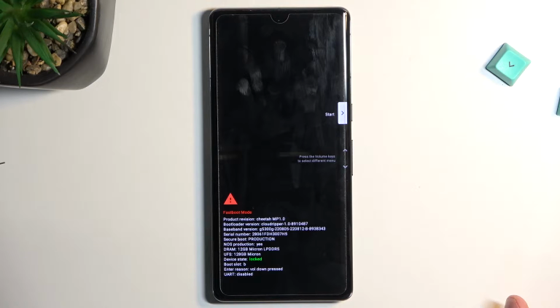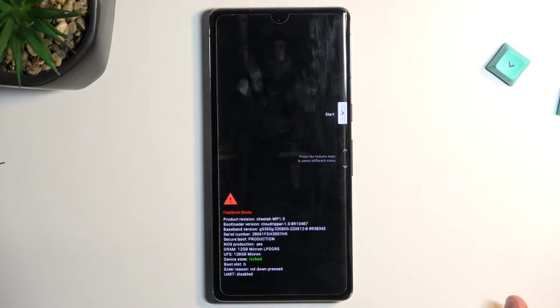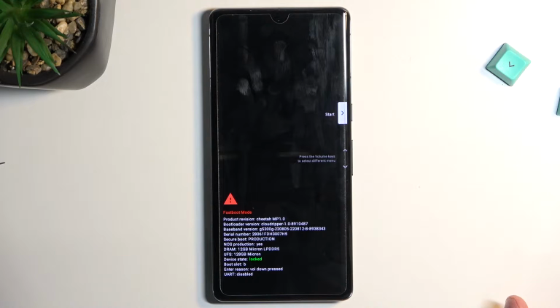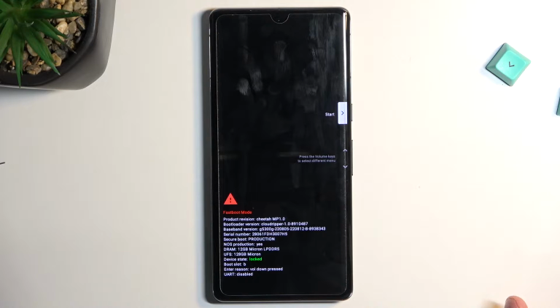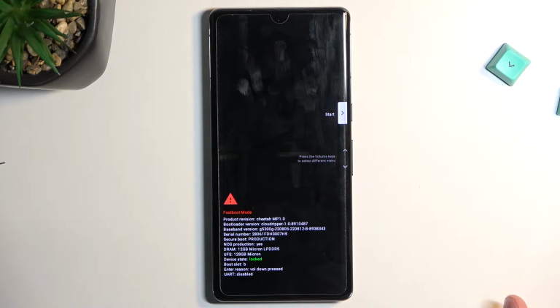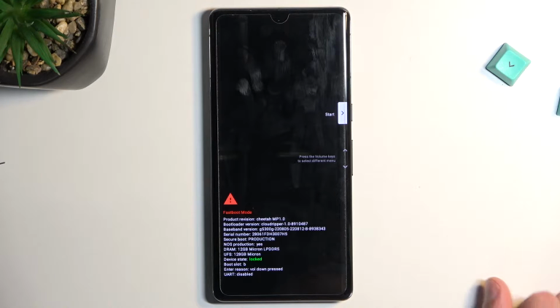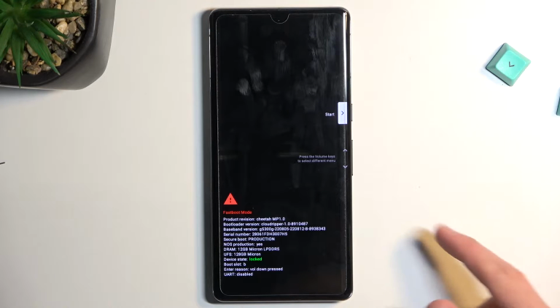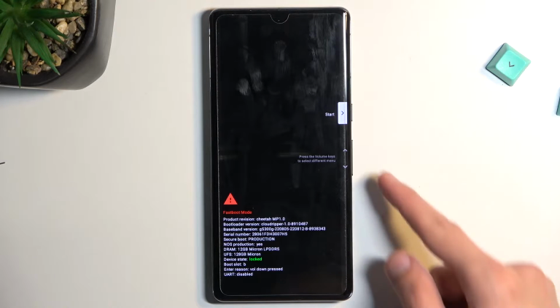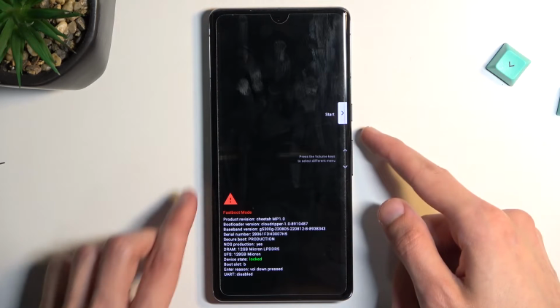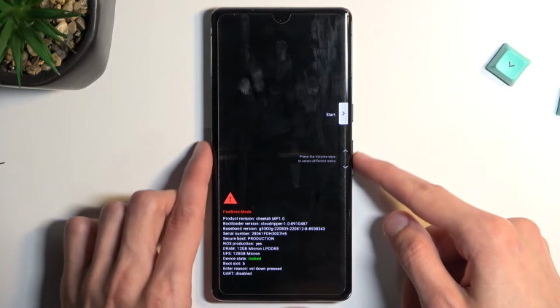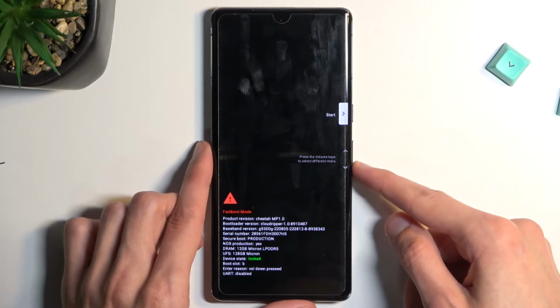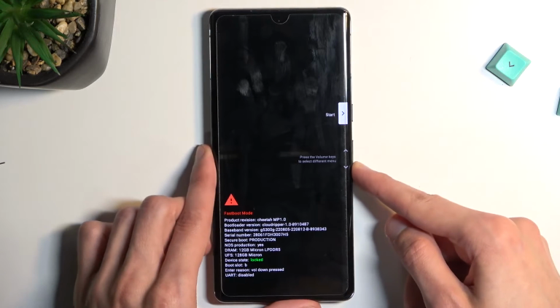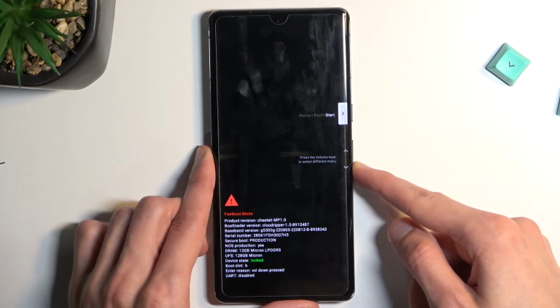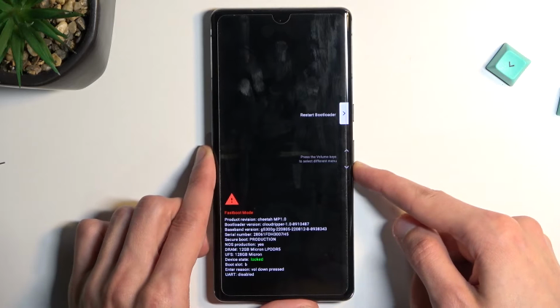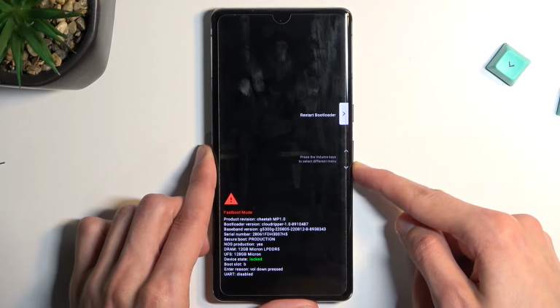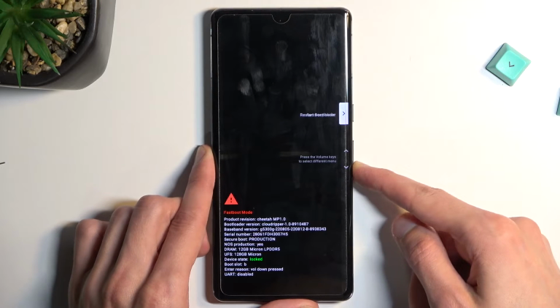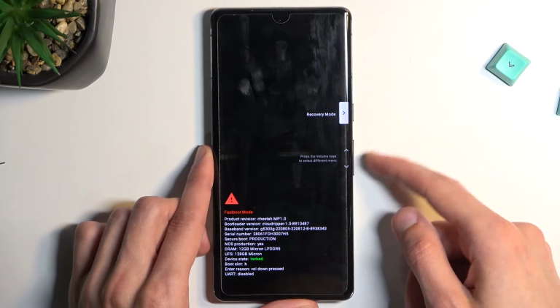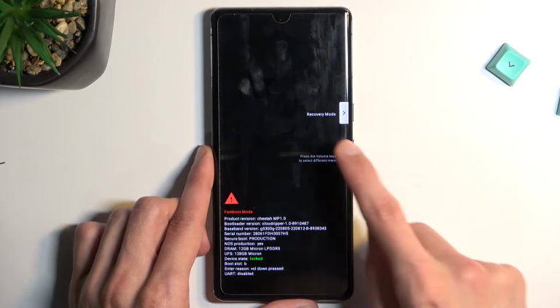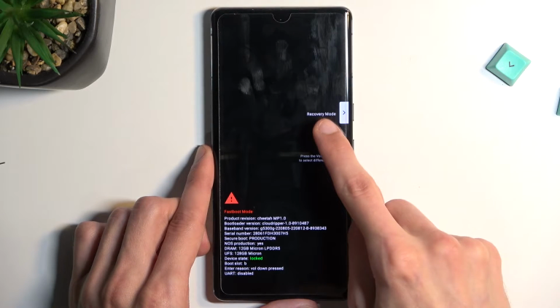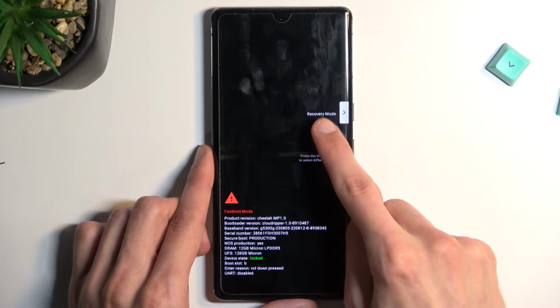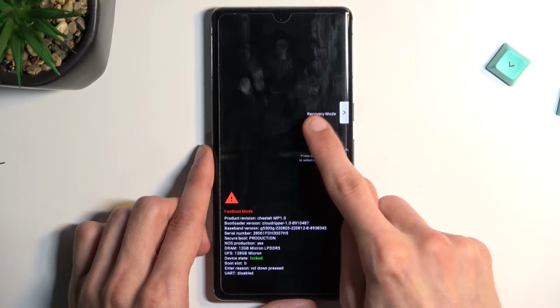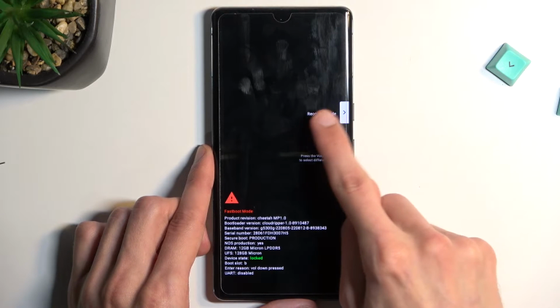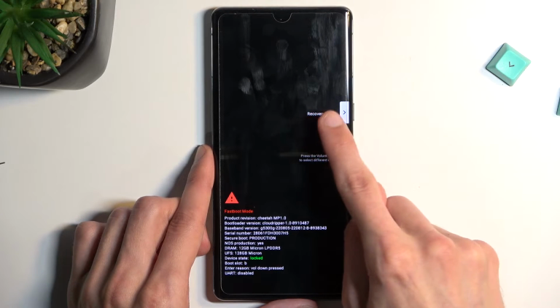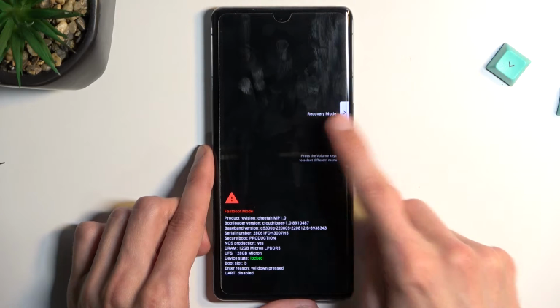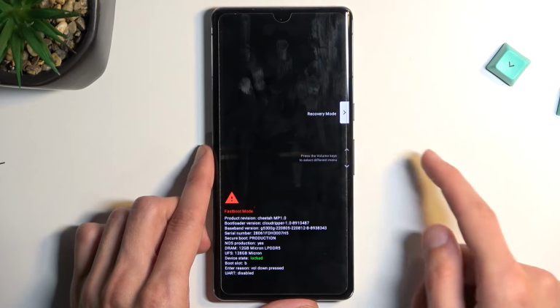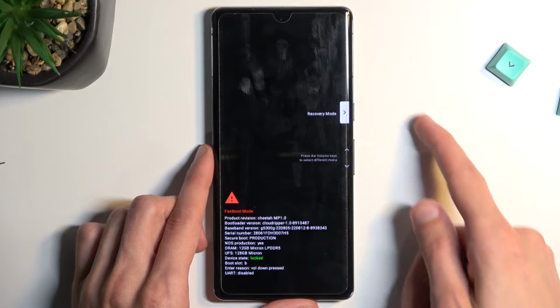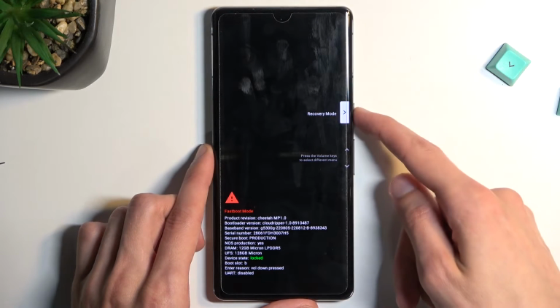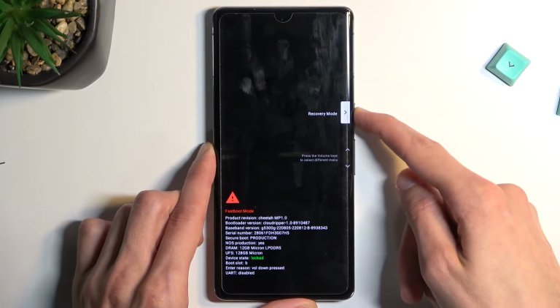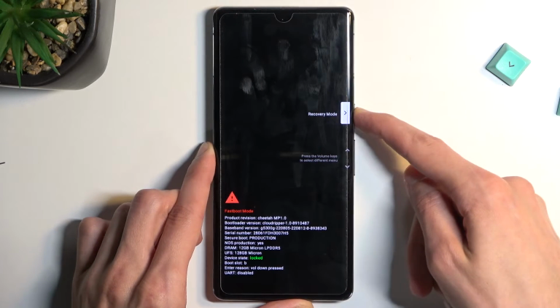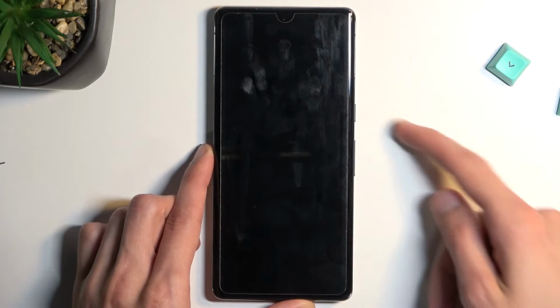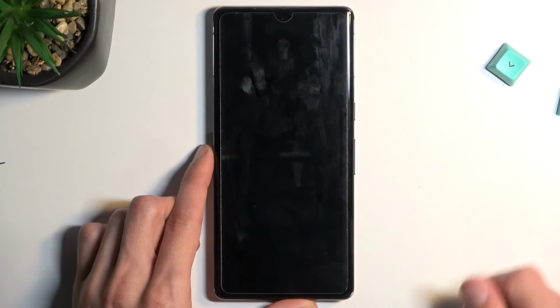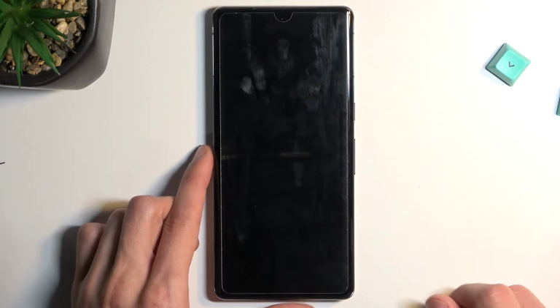Once you have this open, using the volume keys you want to select recovery mode, which will be visible right here, and then confirm it with the power key.